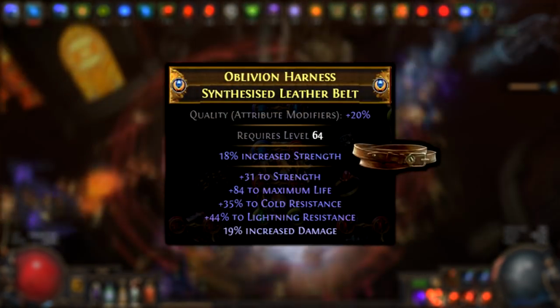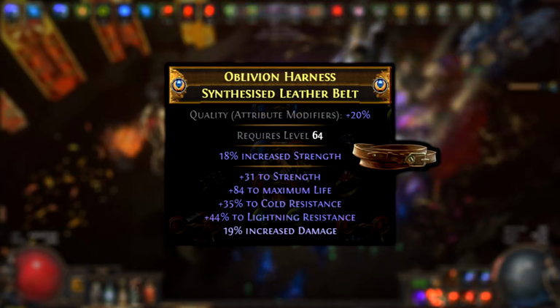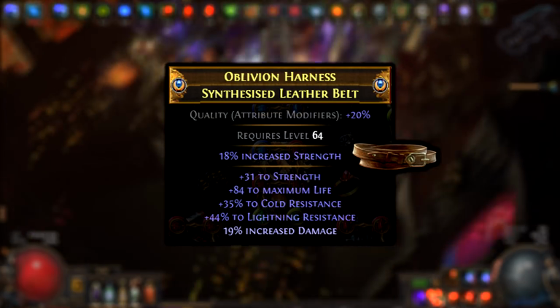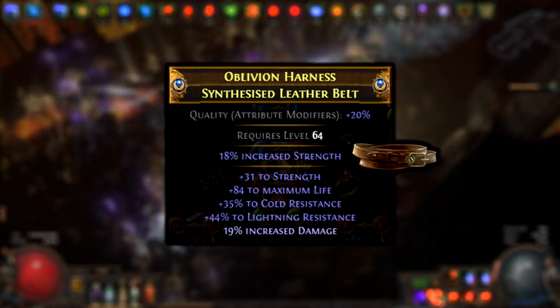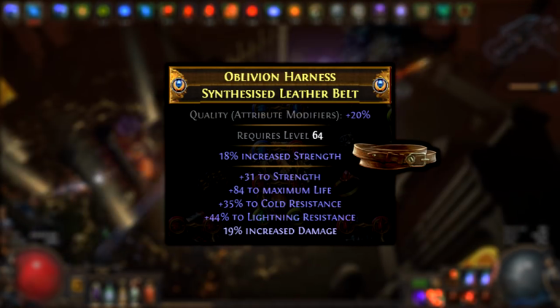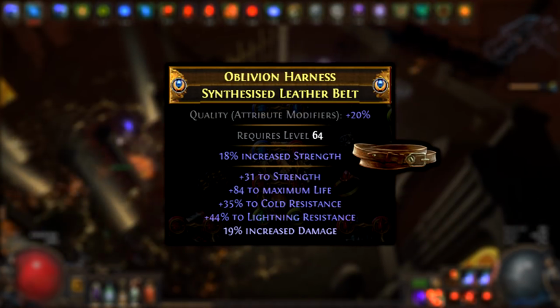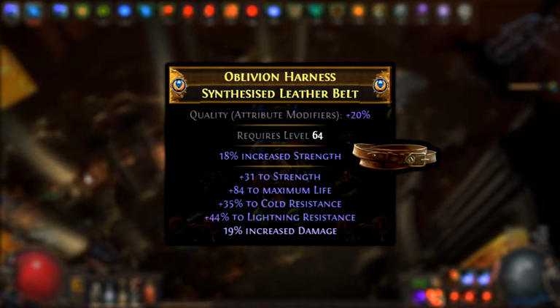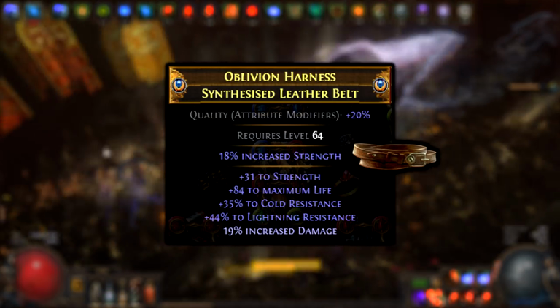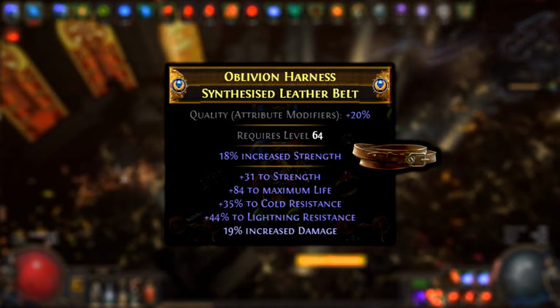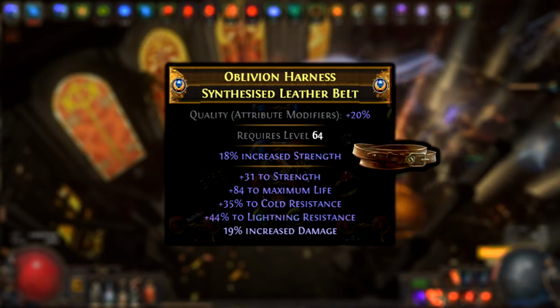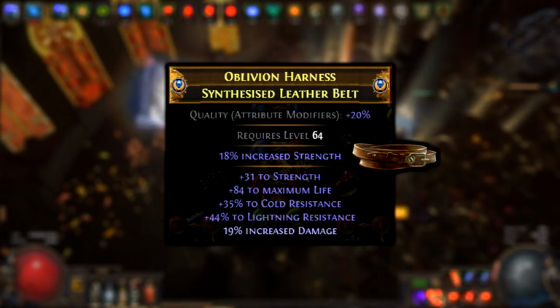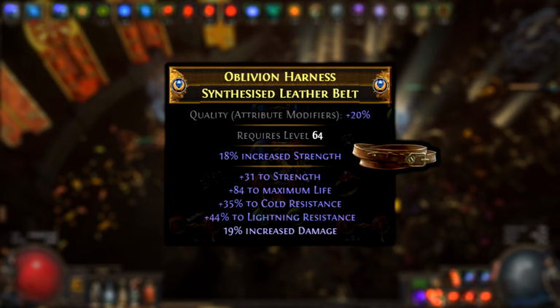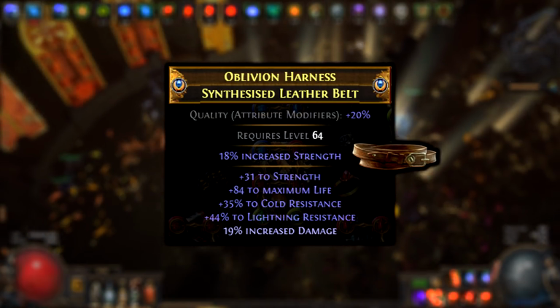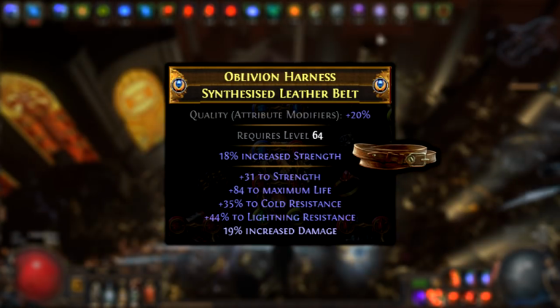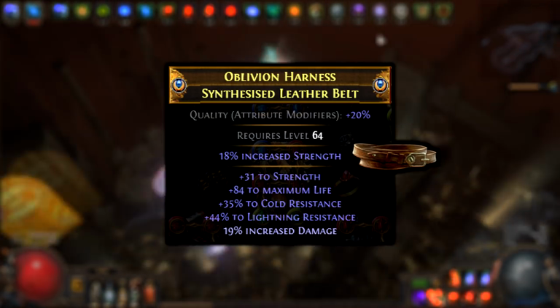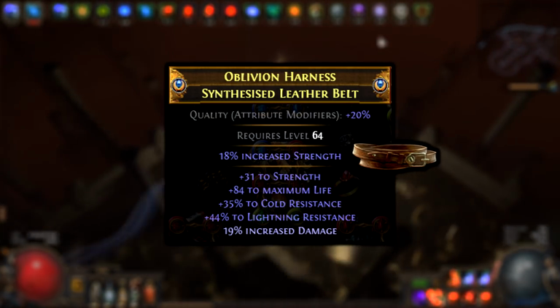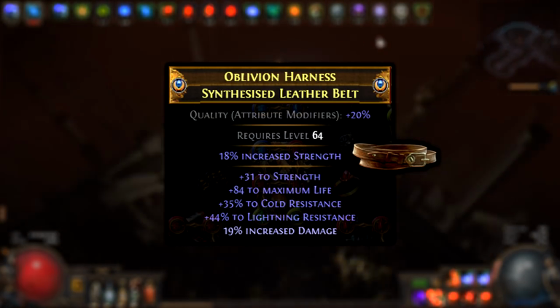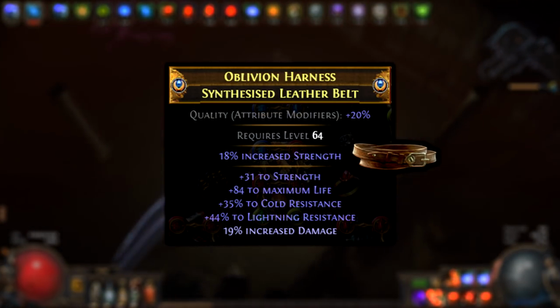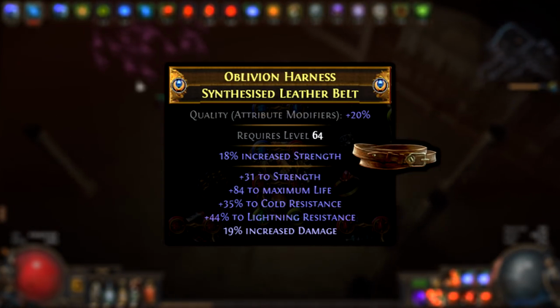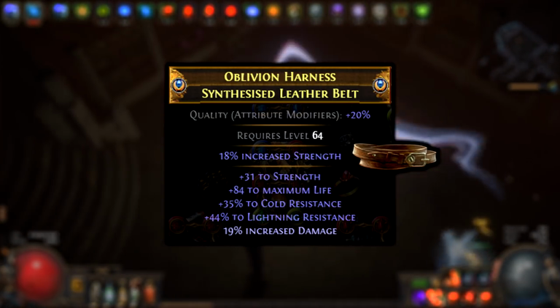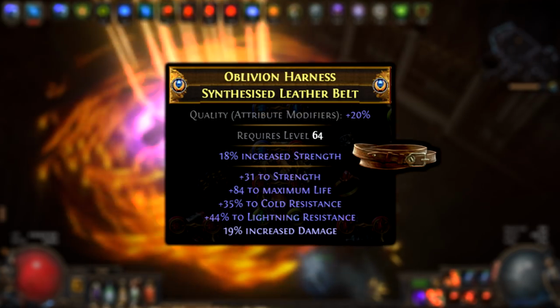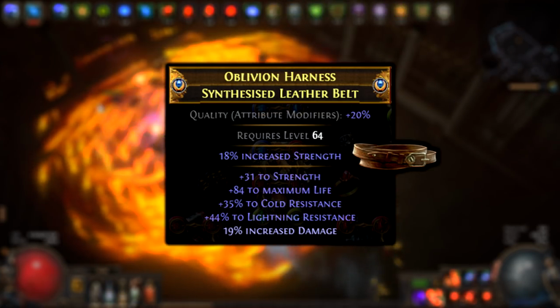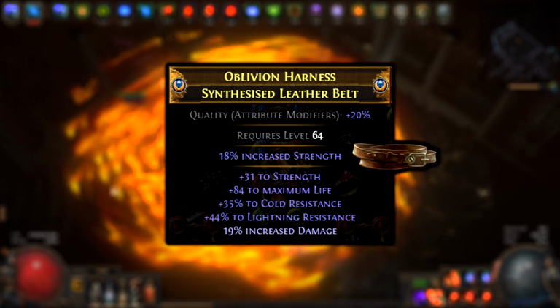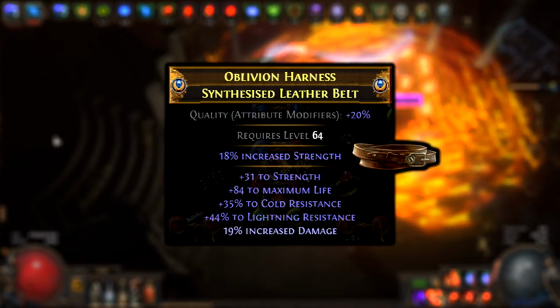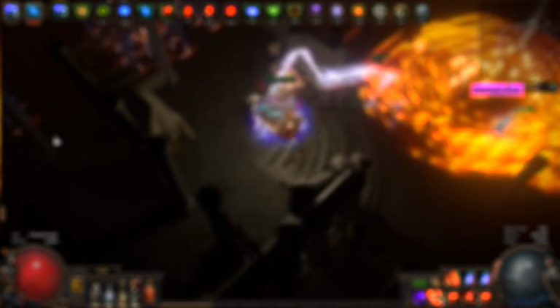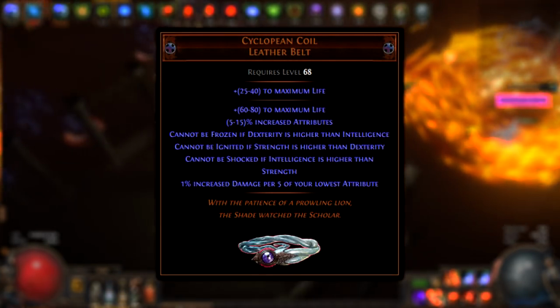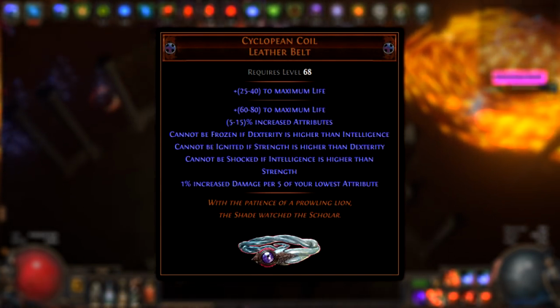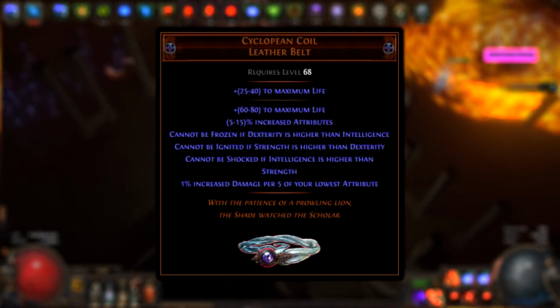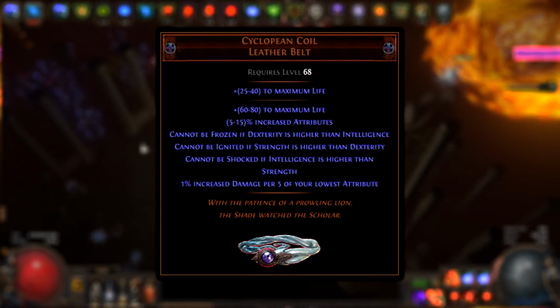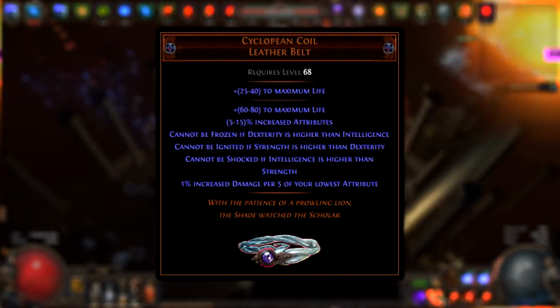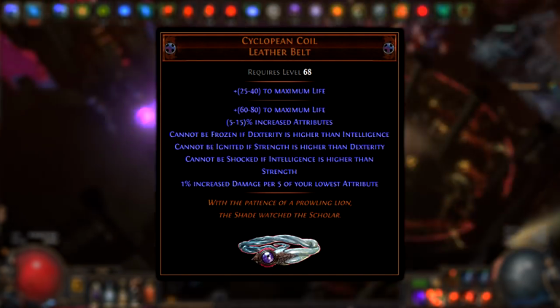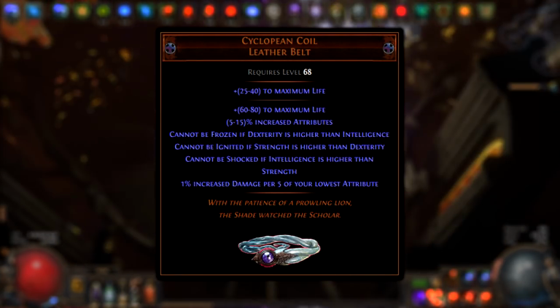For the belt, use a Synthesized Rare Belt with increased Strength implicit, Flat Strength, Life, and Resistance. Or just use Cyclopean Coil.